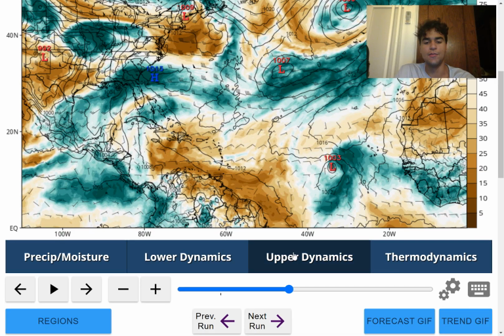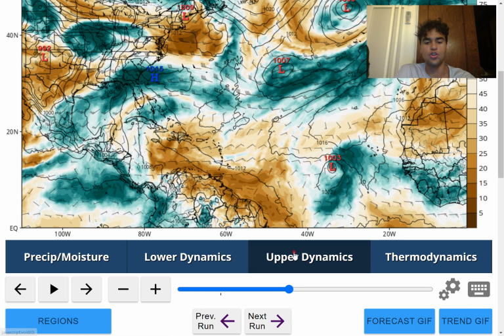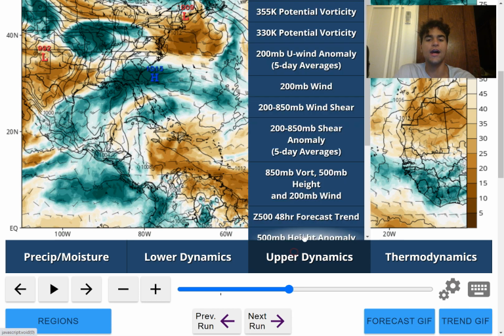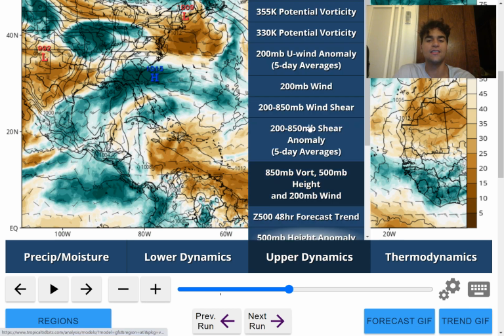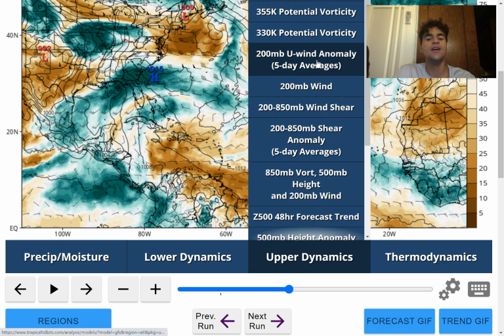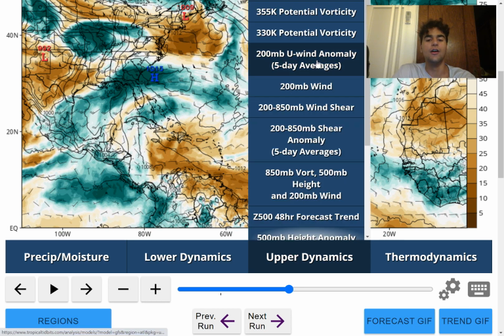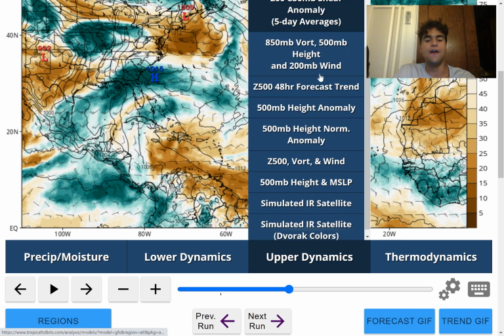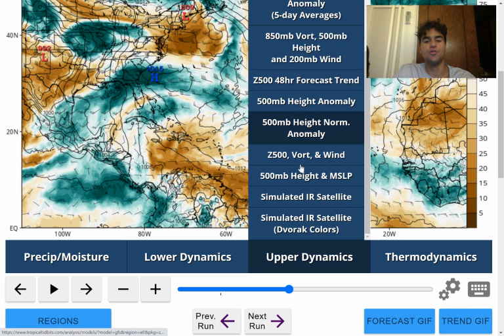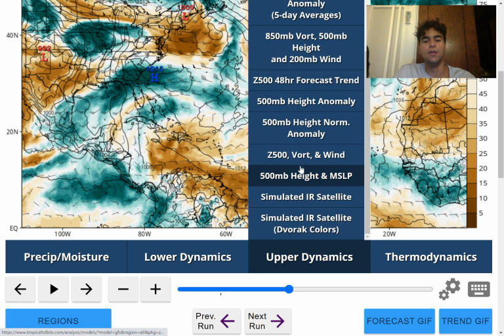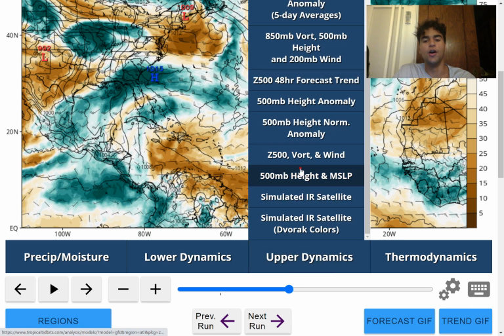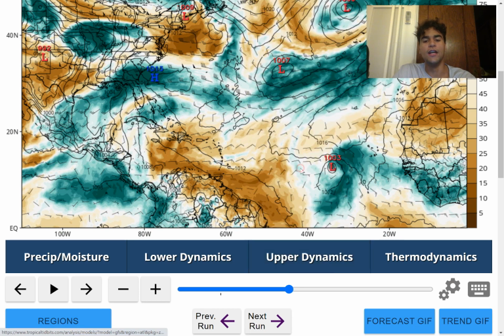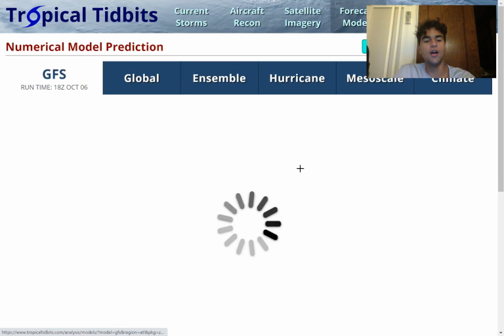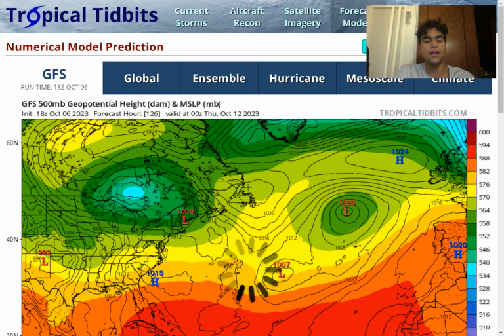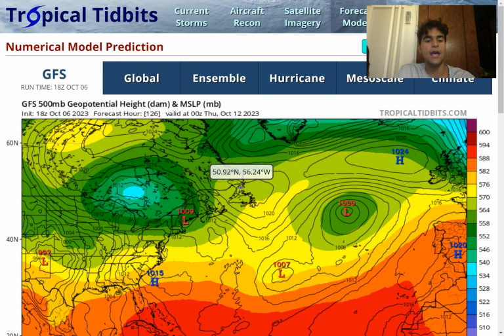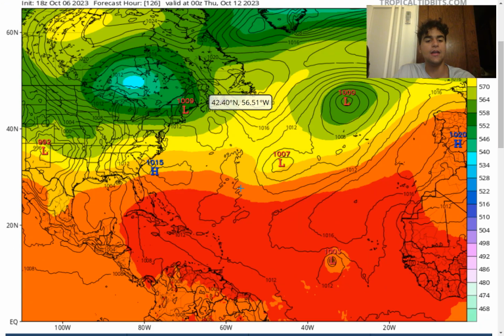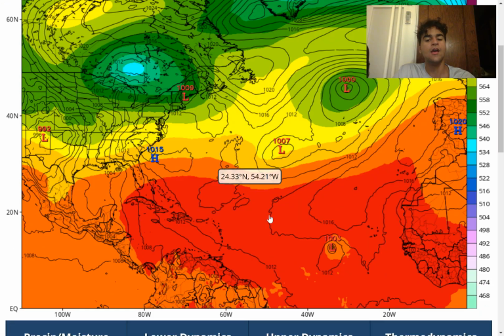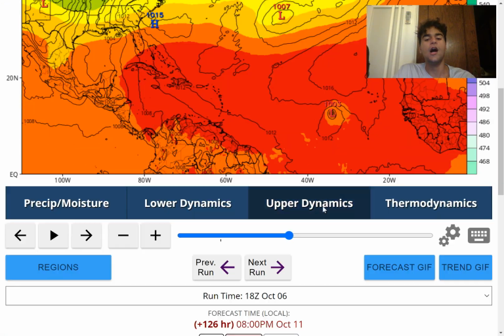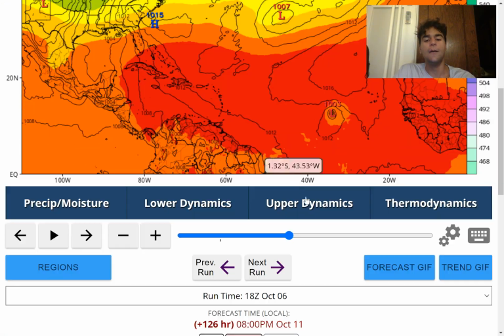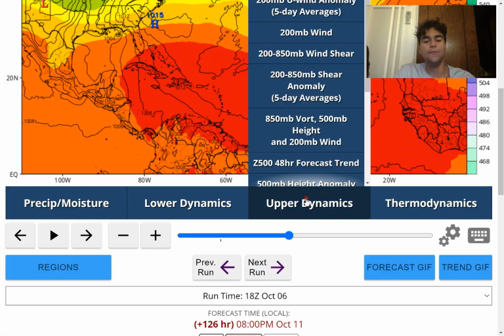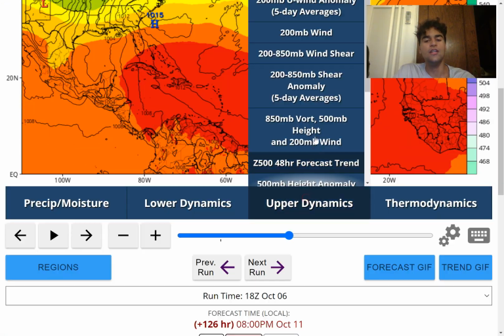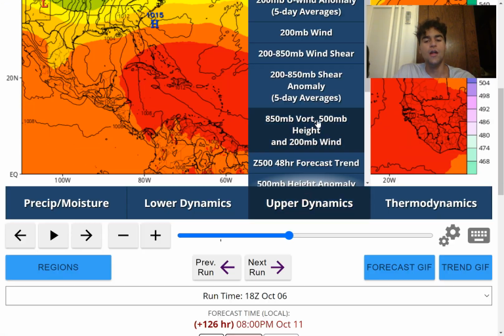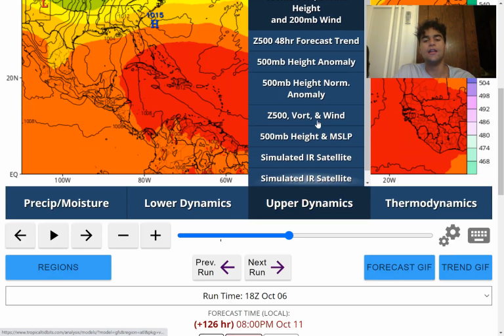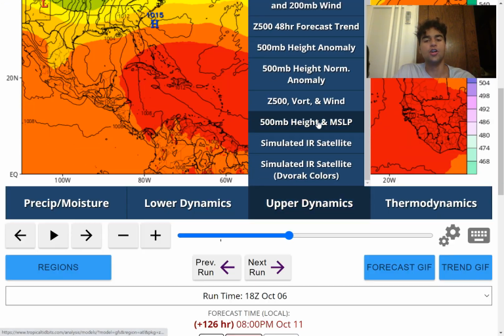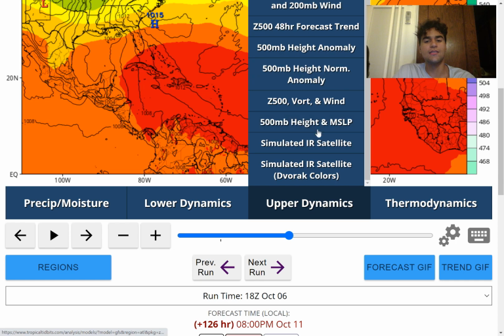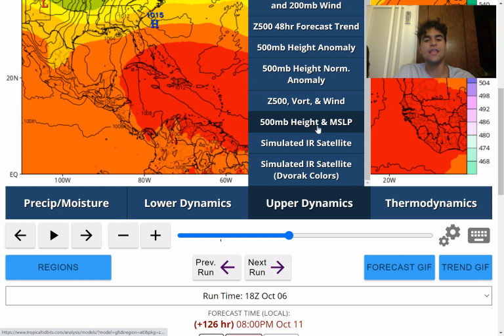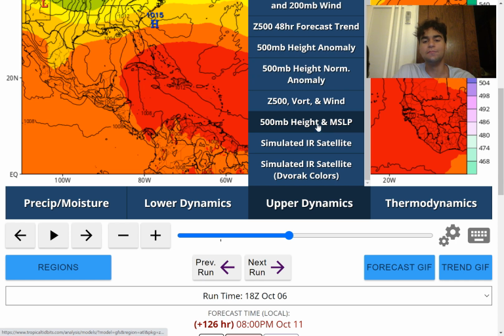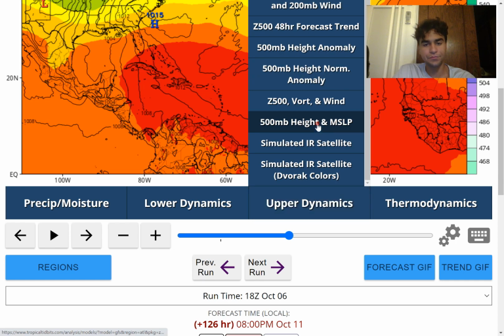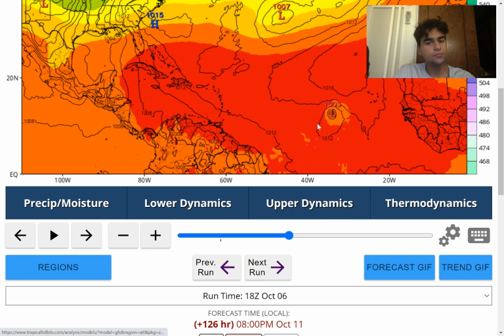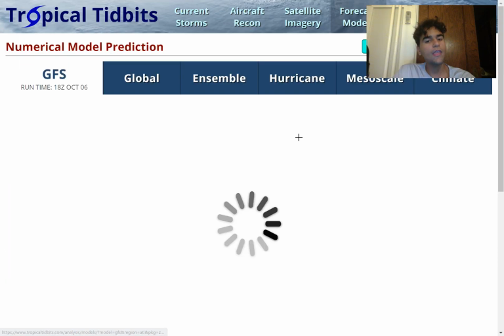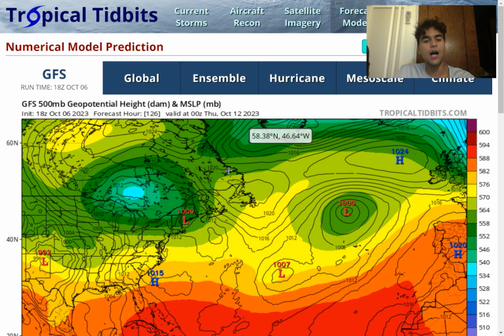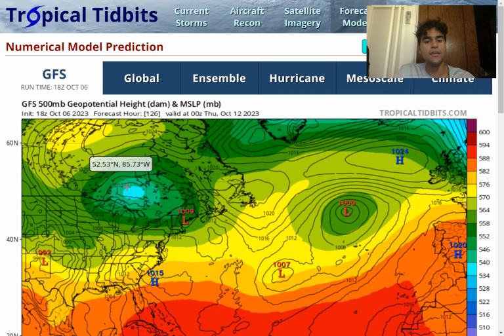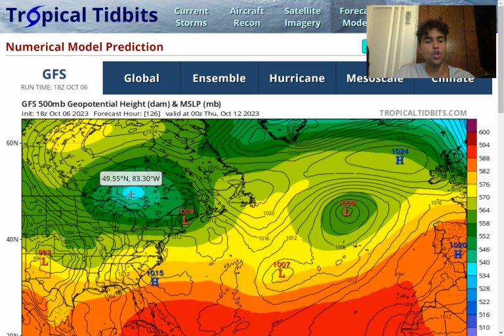Let me show you guys the 500 millibar height anomaly.